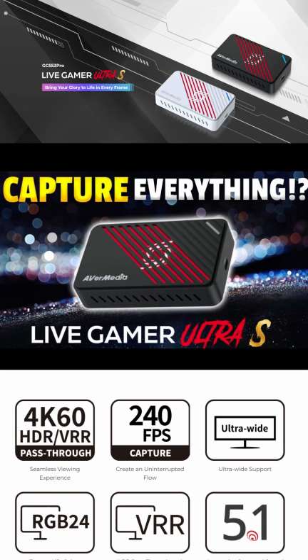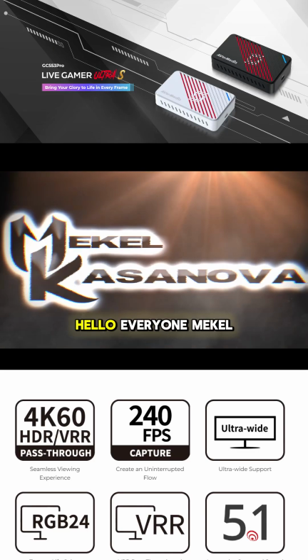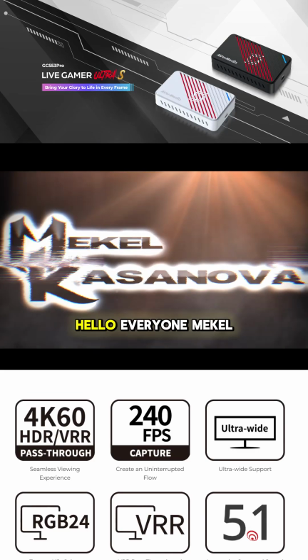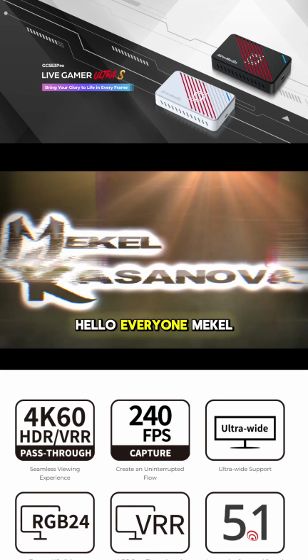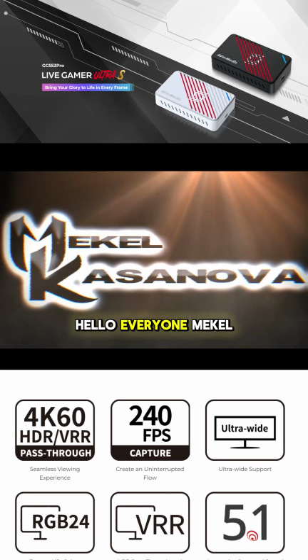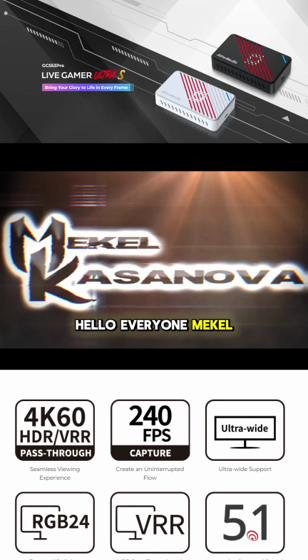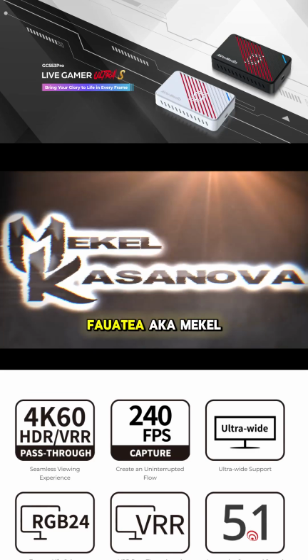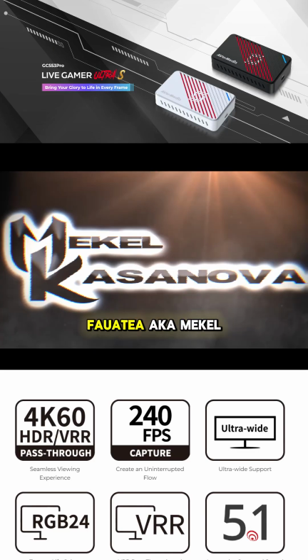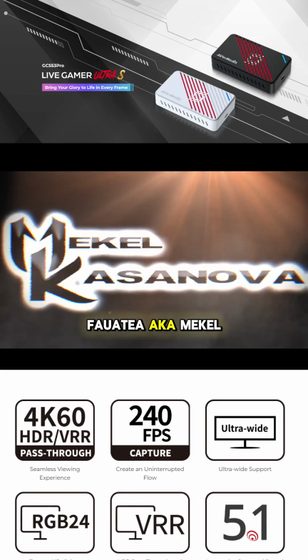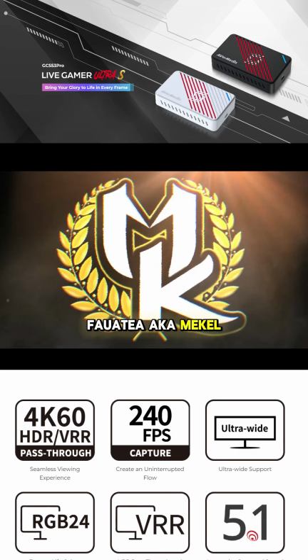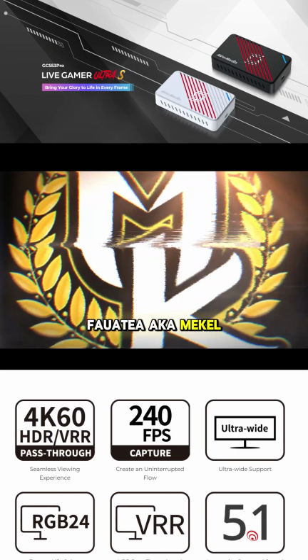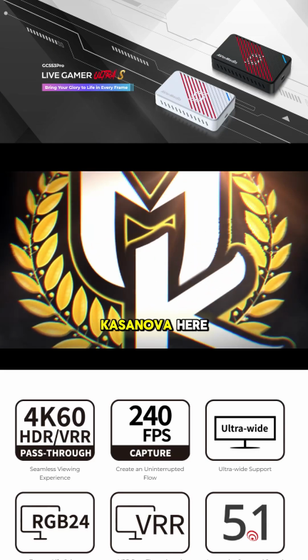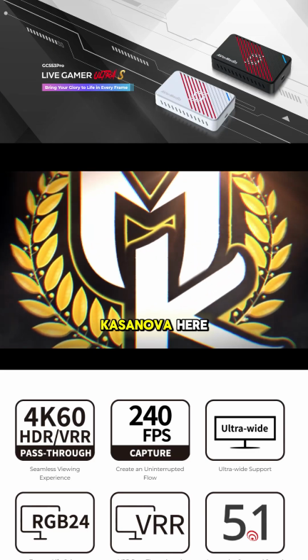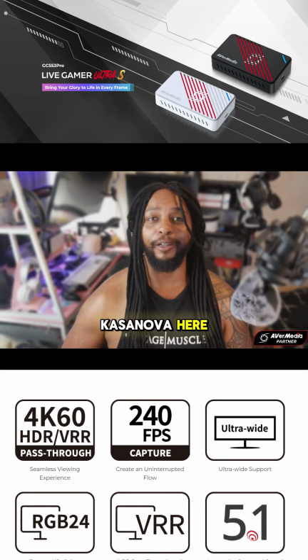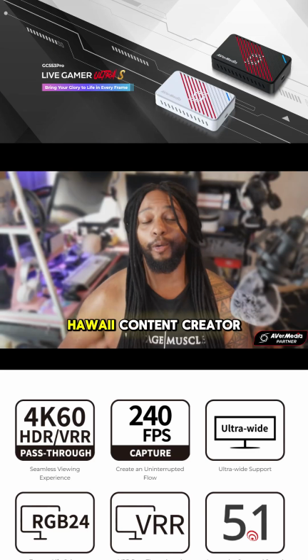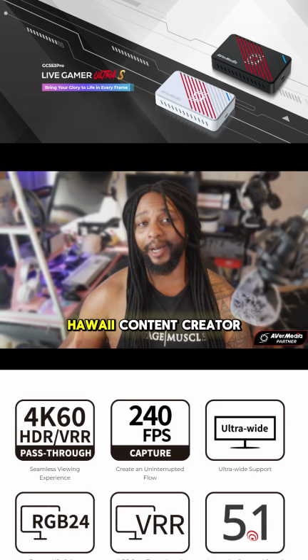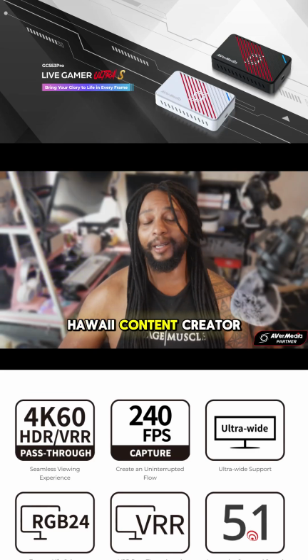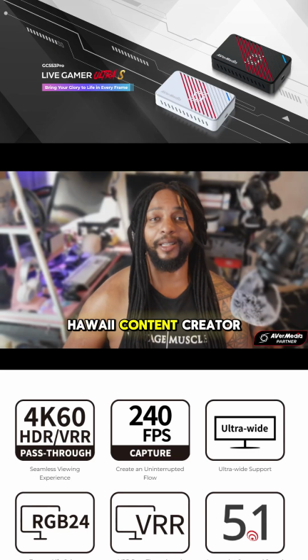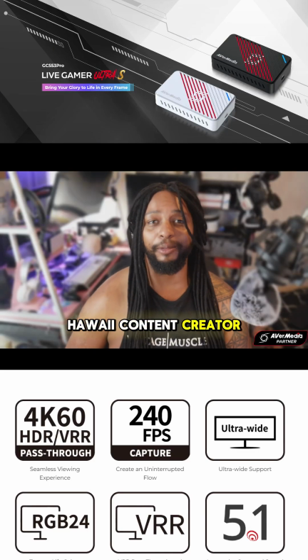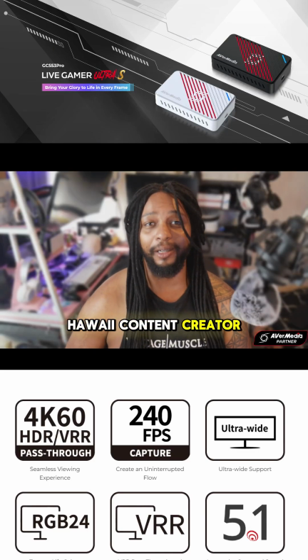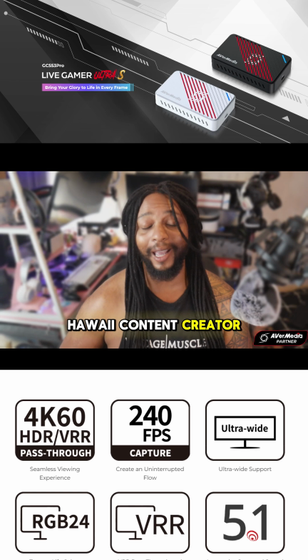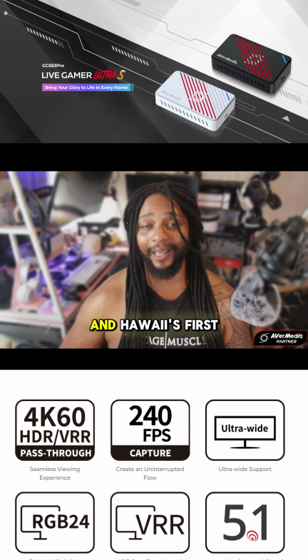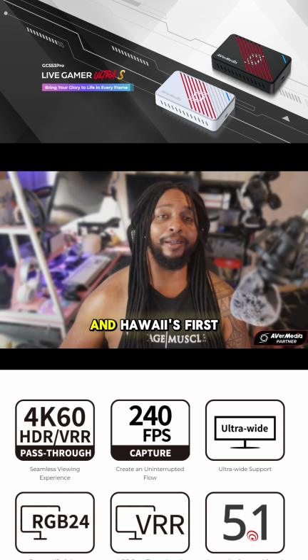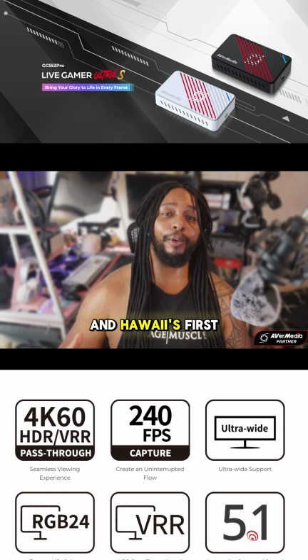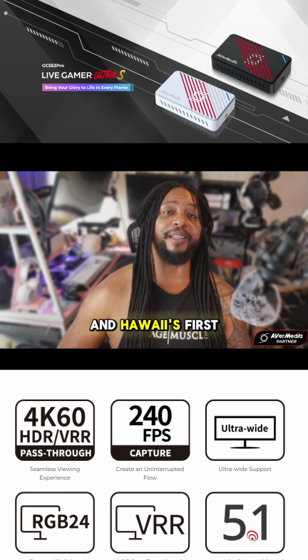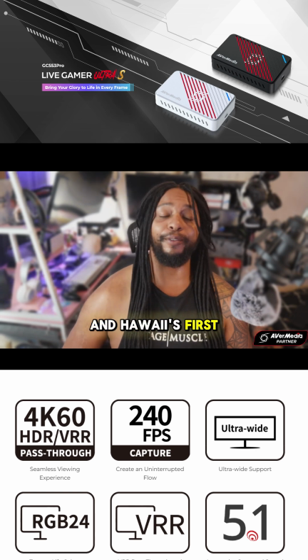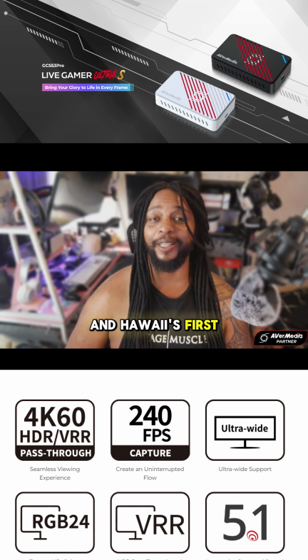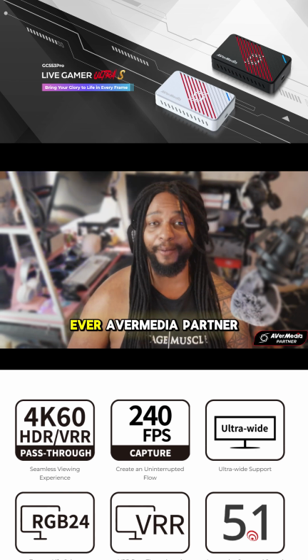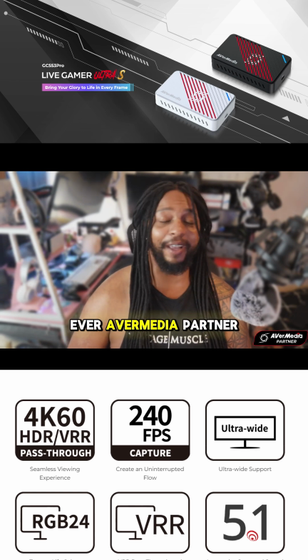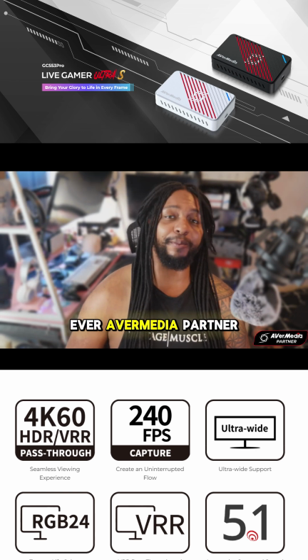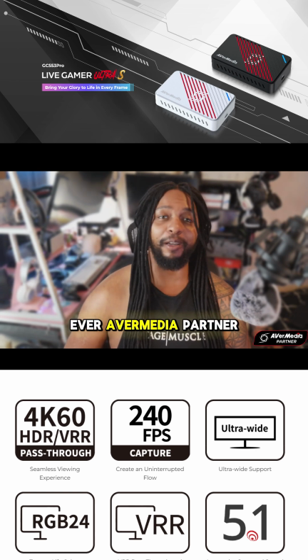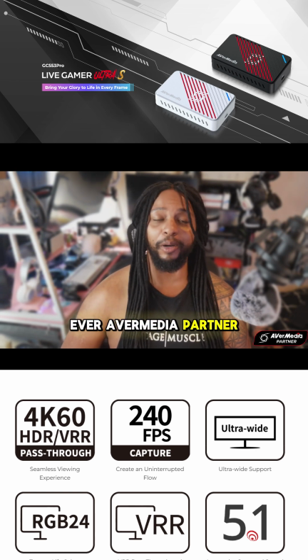Hello everyone, Mikhail Faltea aka Mikhail Casanova here, Hawaii content creator and Hawaii's first ever AVerMedia partner.